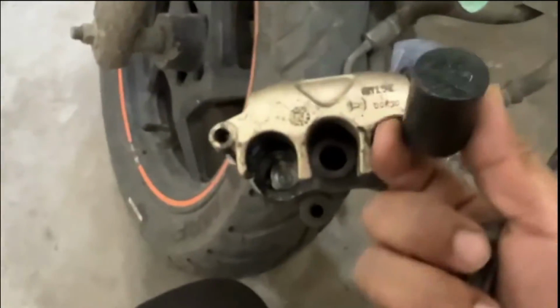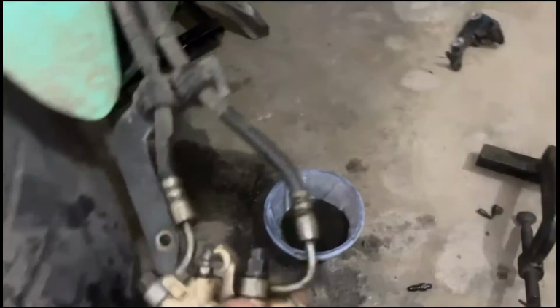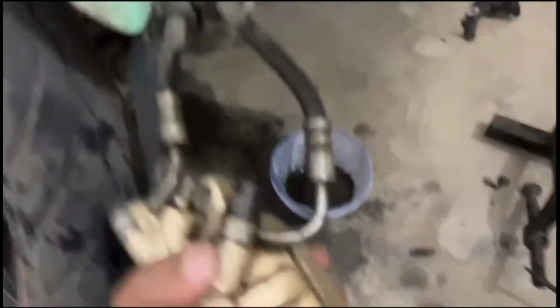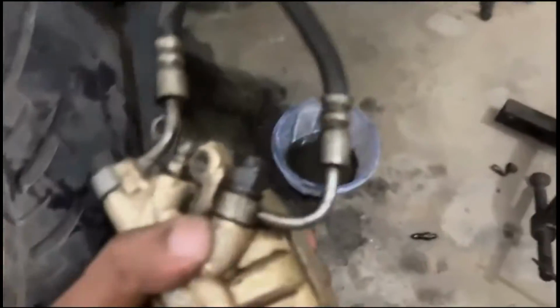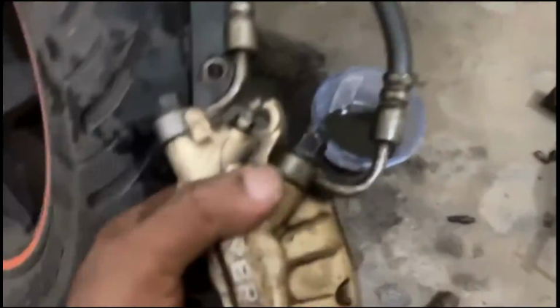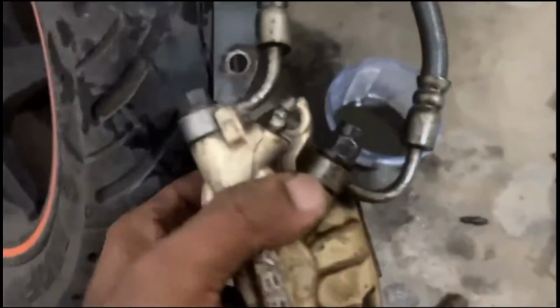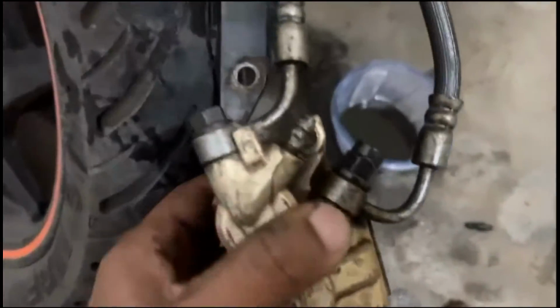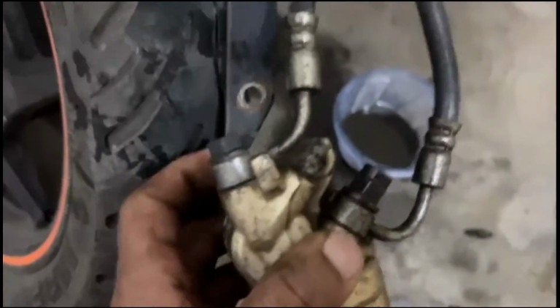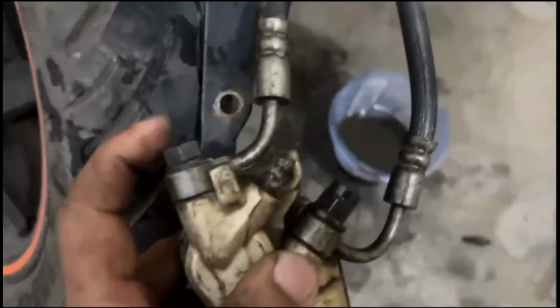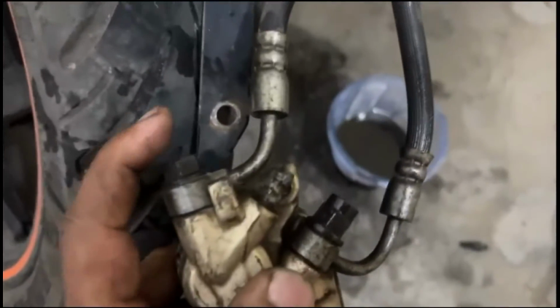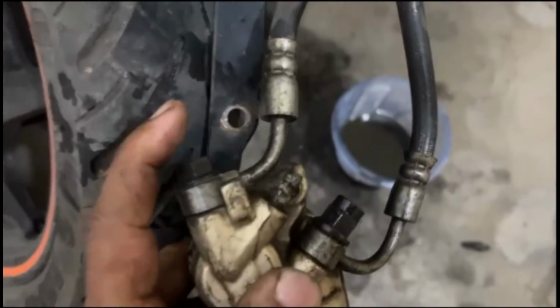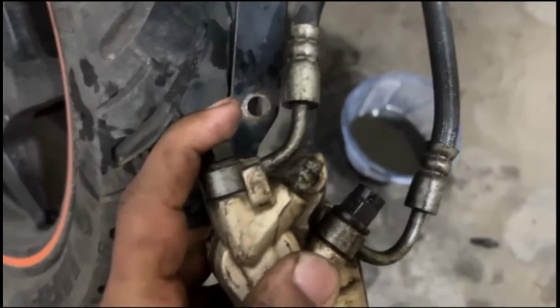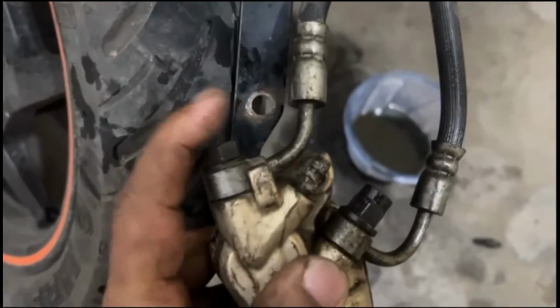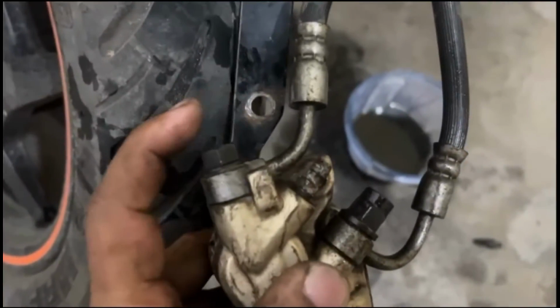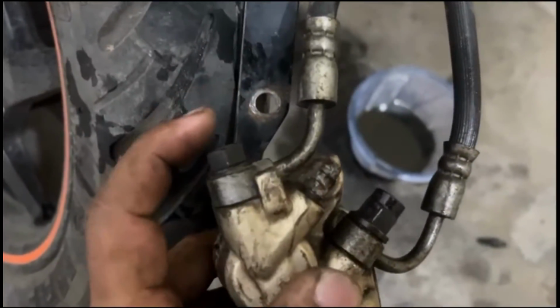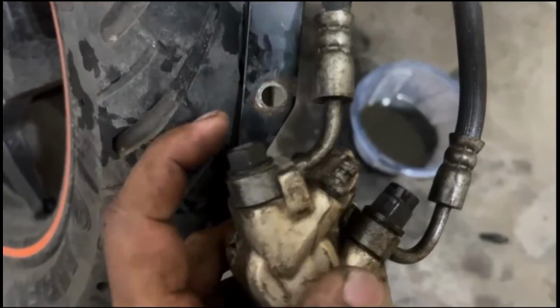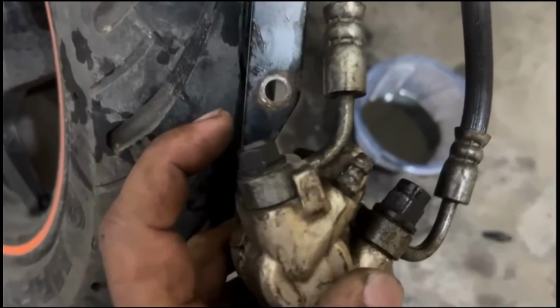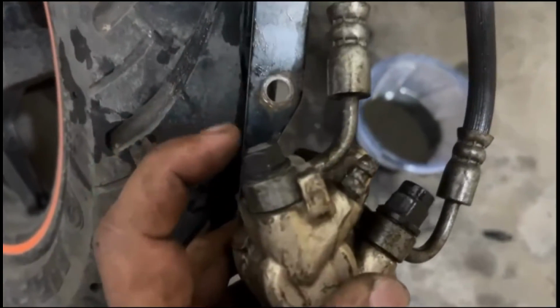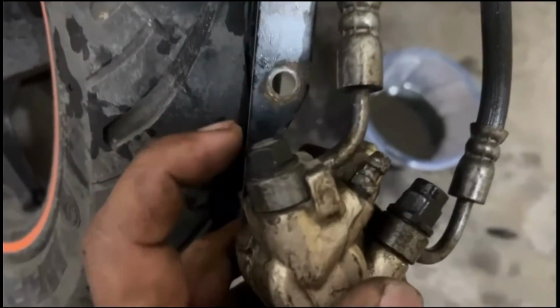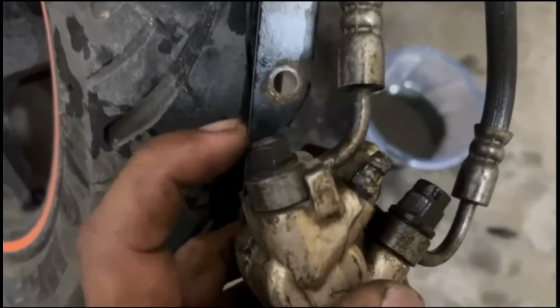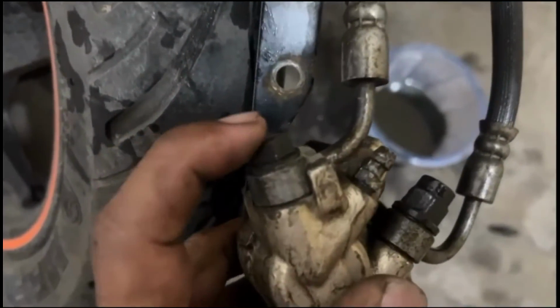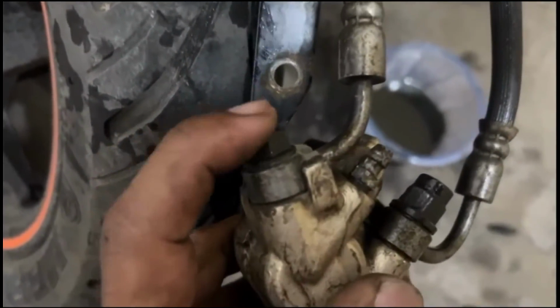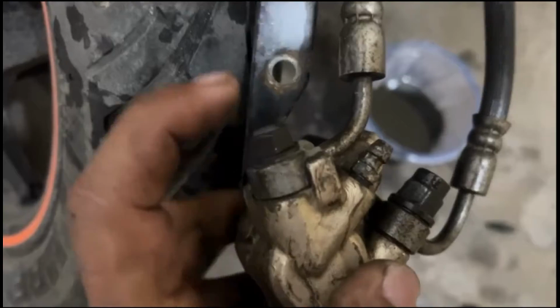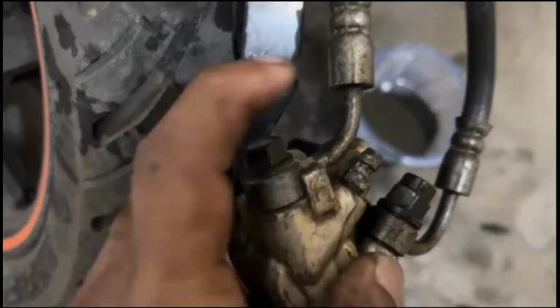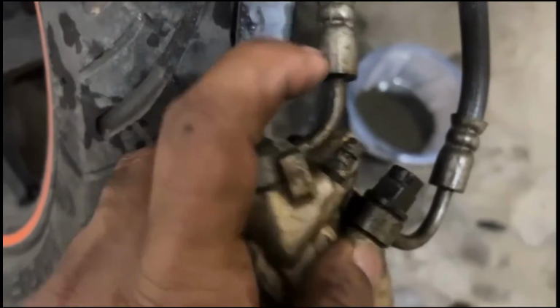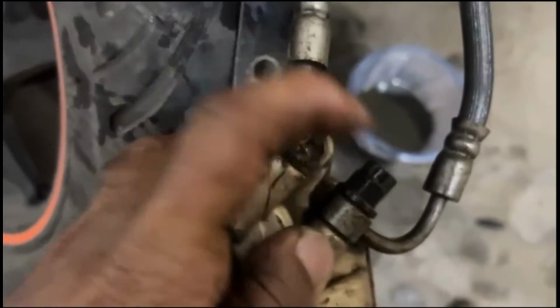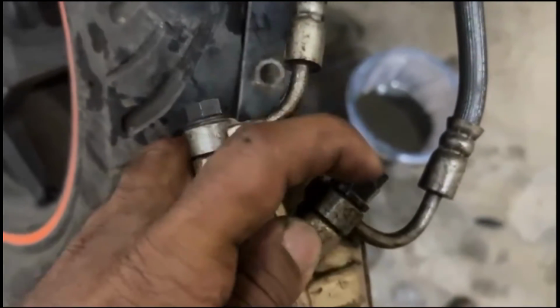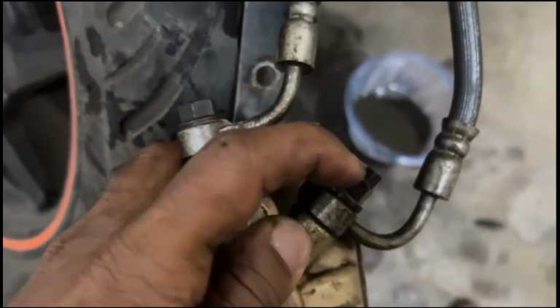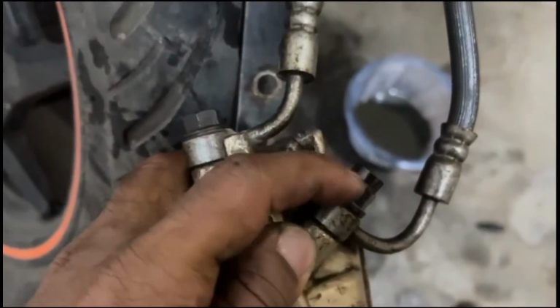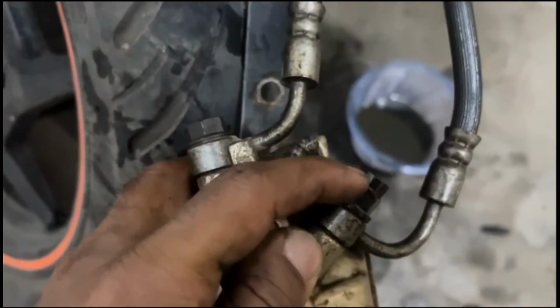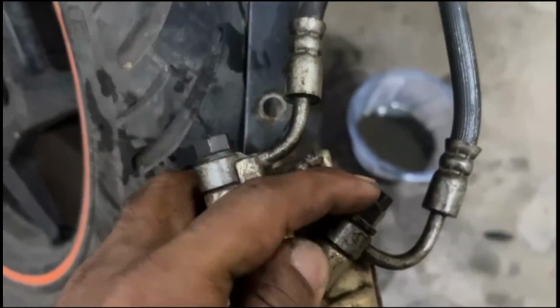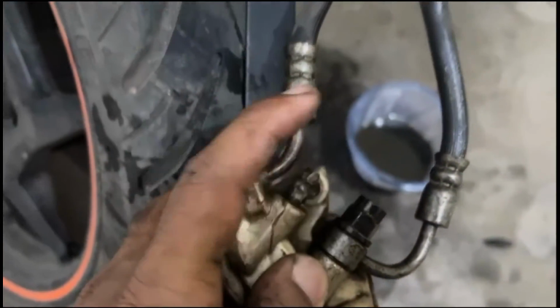The socket to take these bolts out — this is 12 and this is 13.